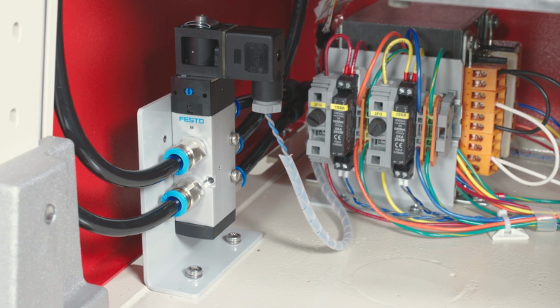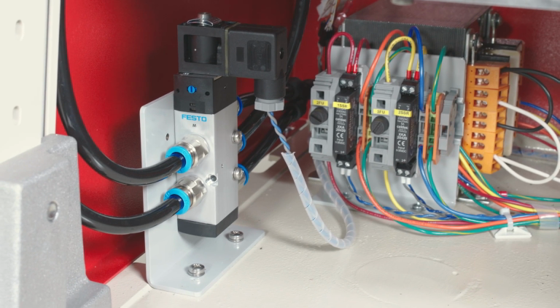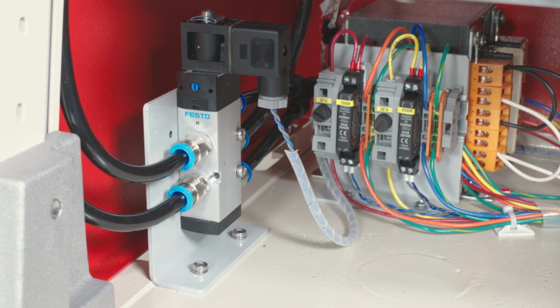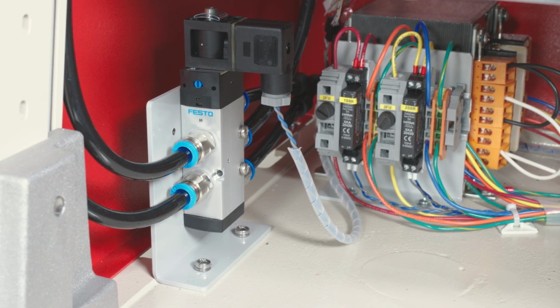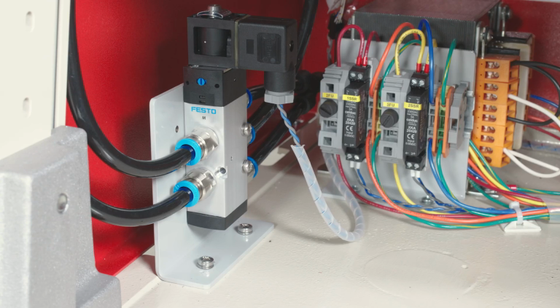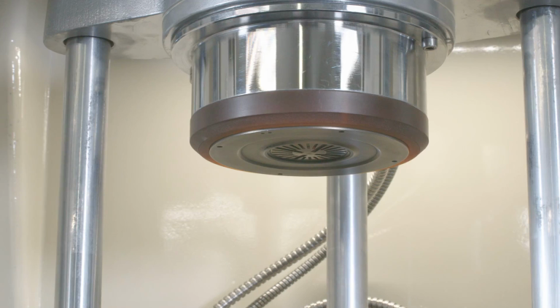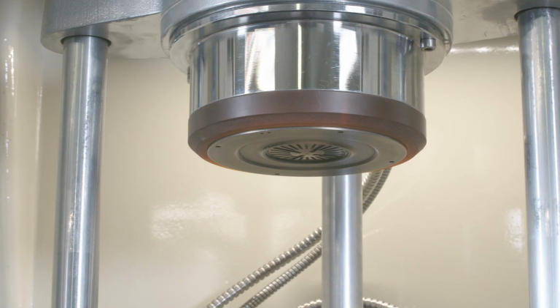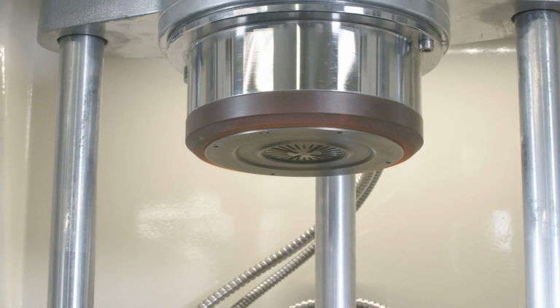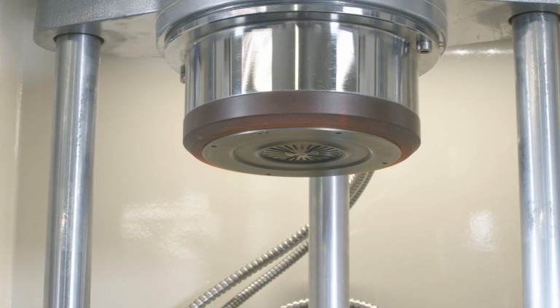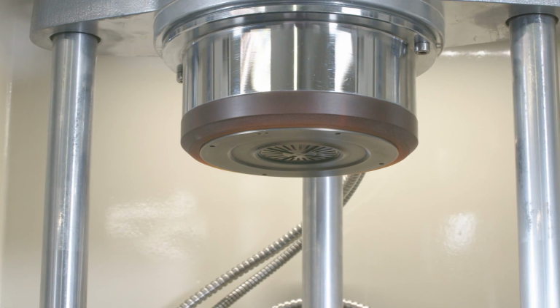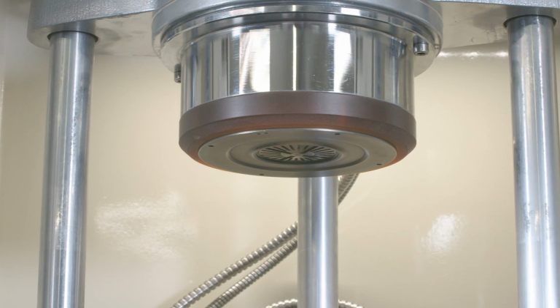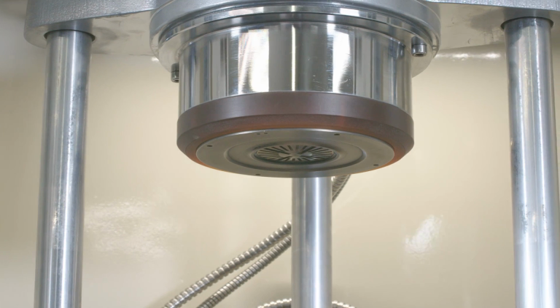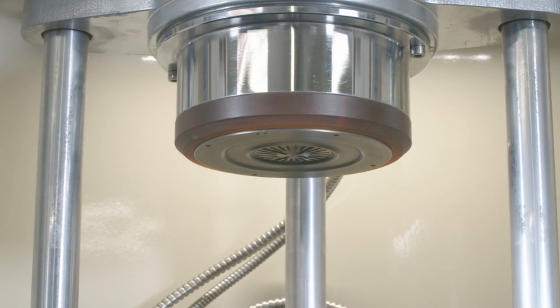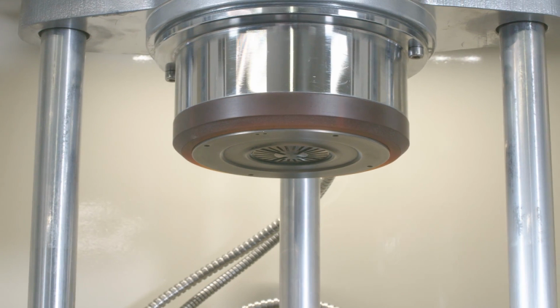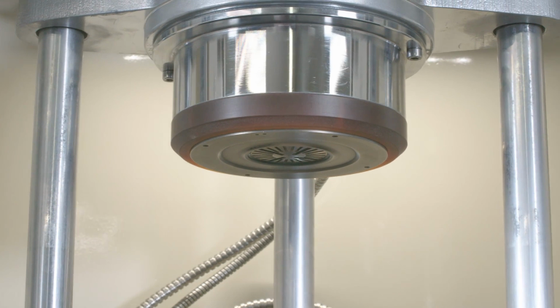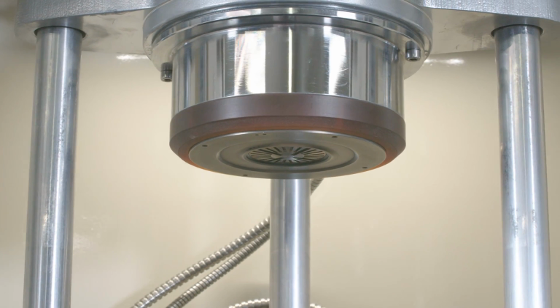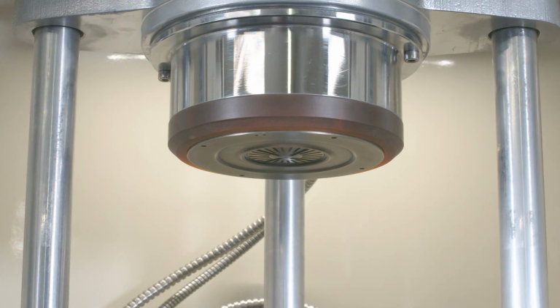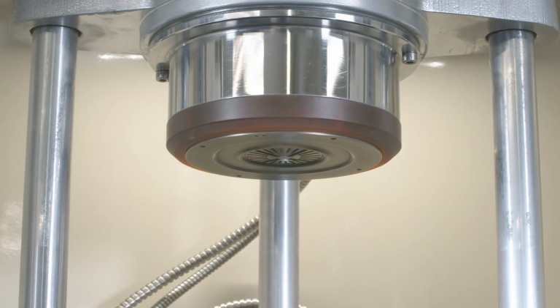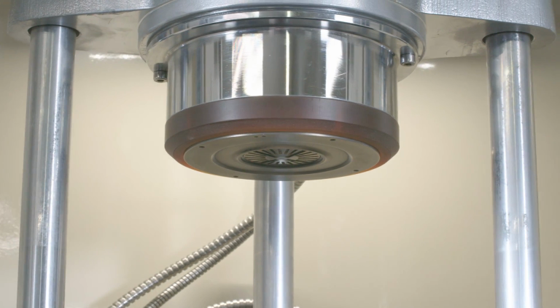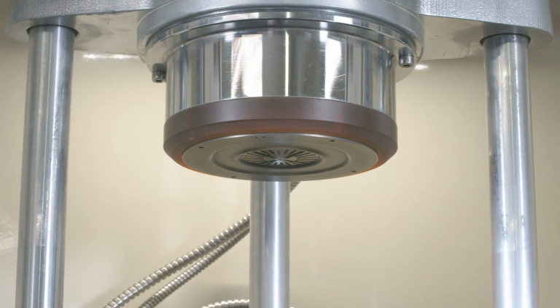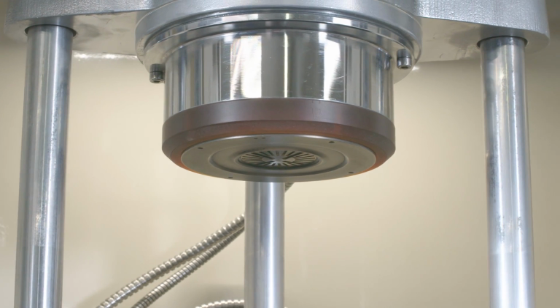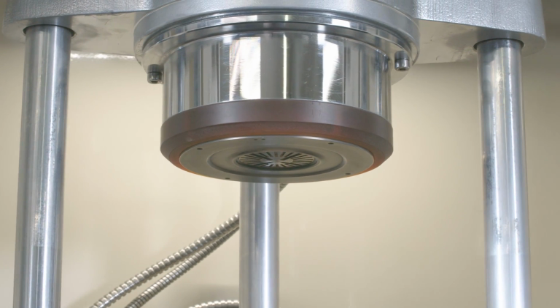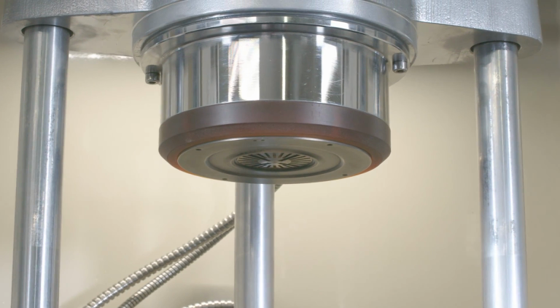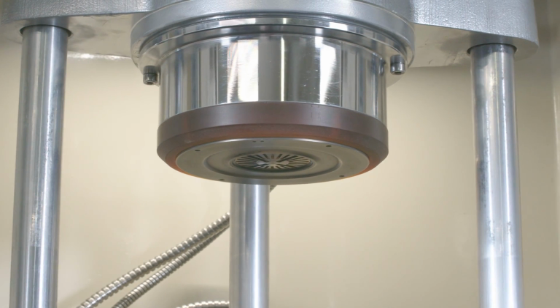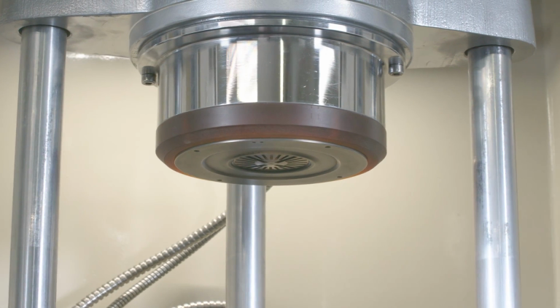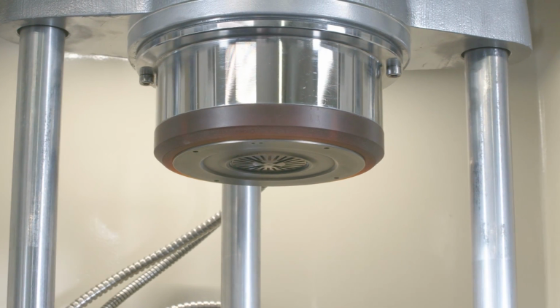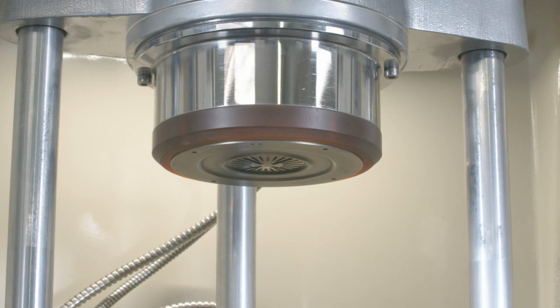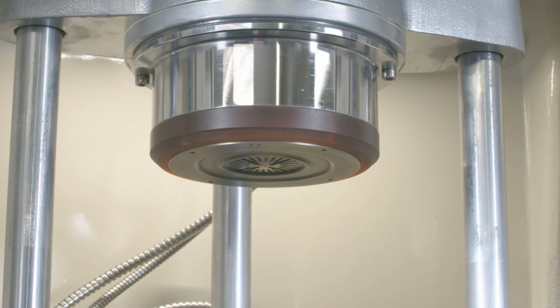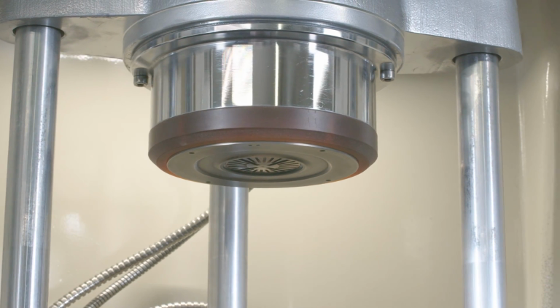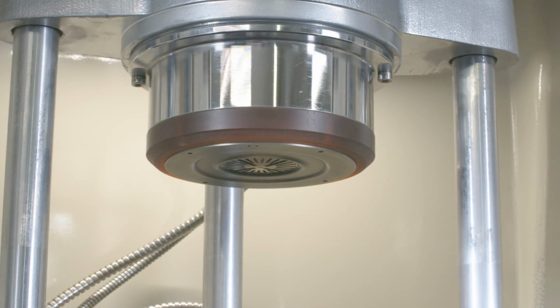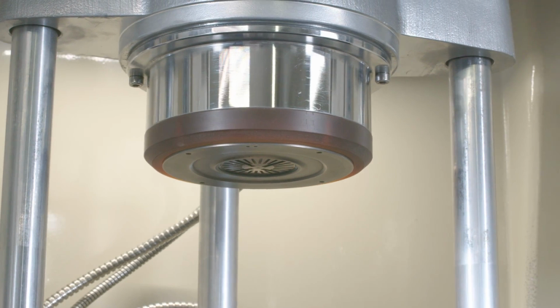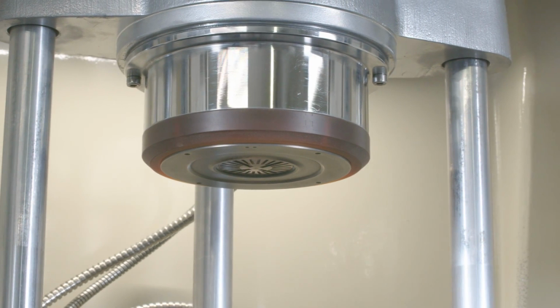The torque sensor assembly is tested to ensure linearity, repeatability and hysteresis.